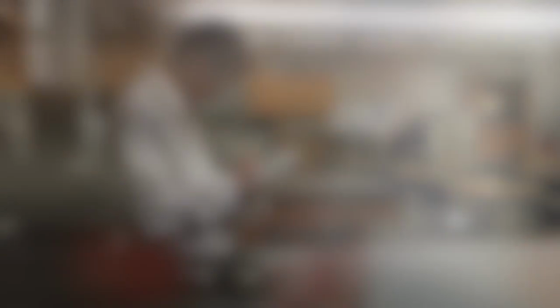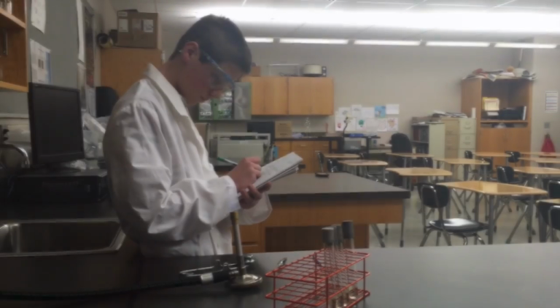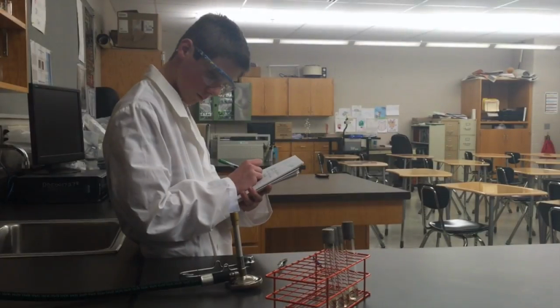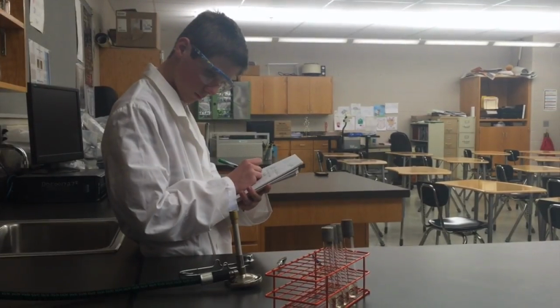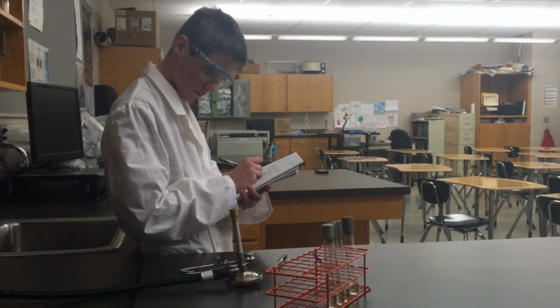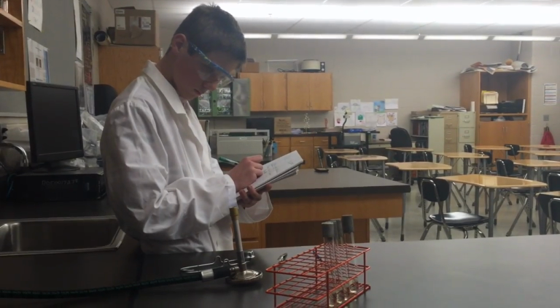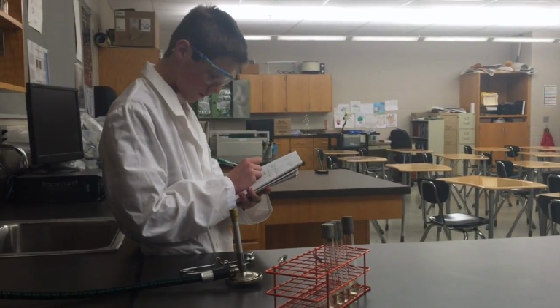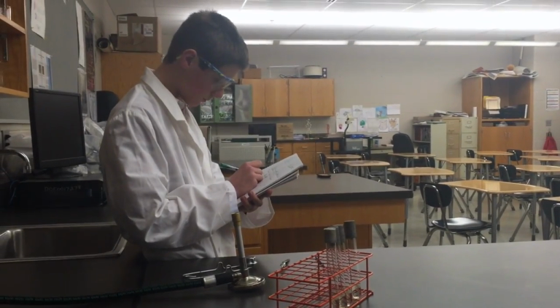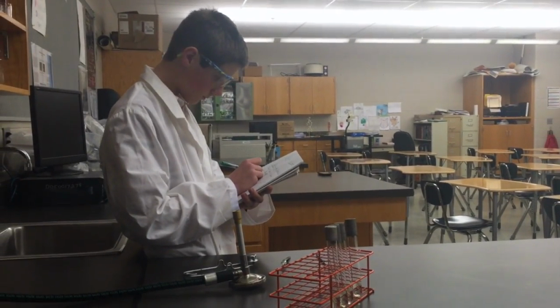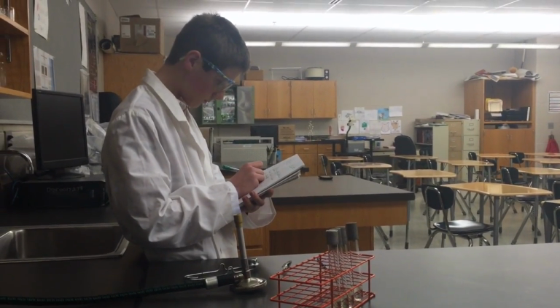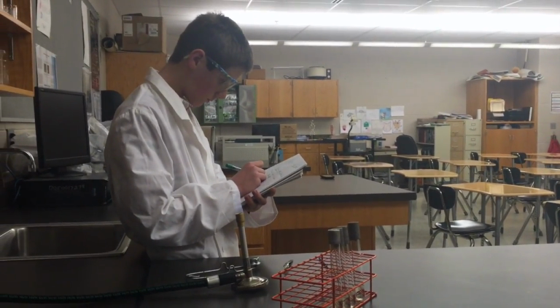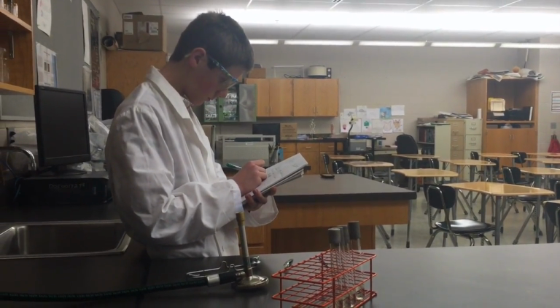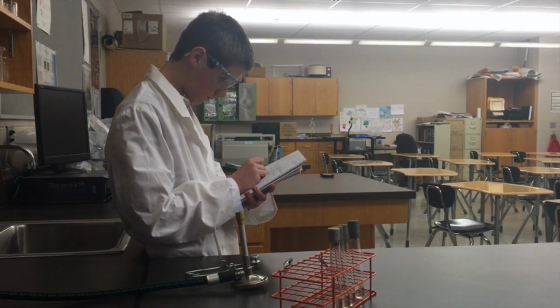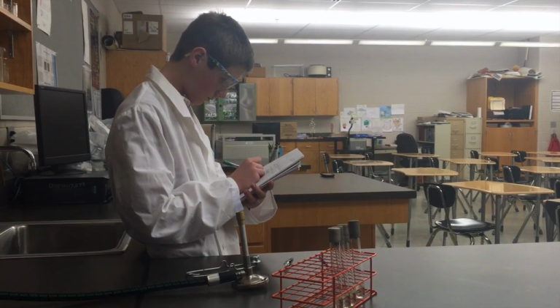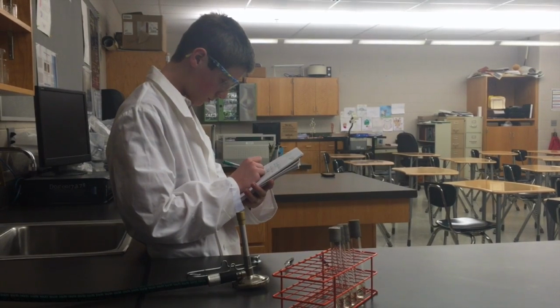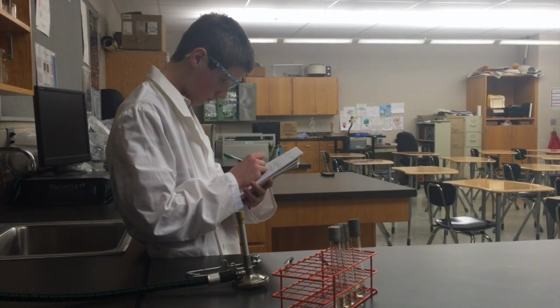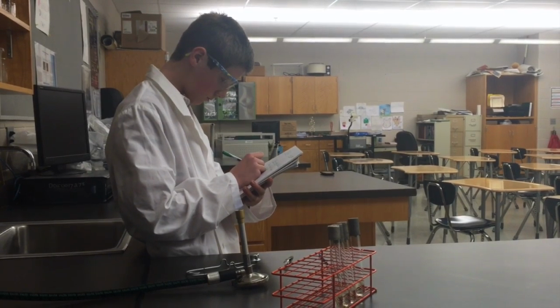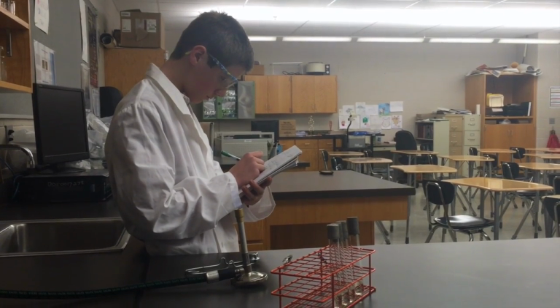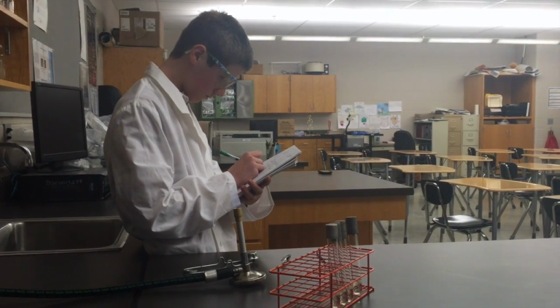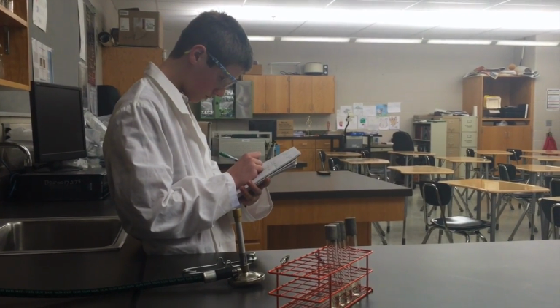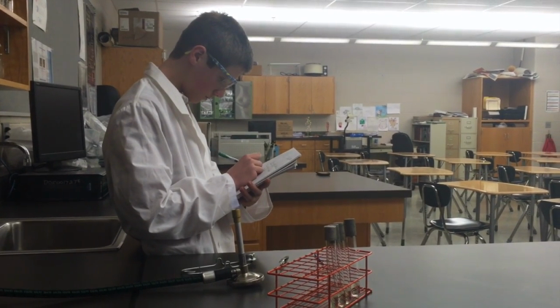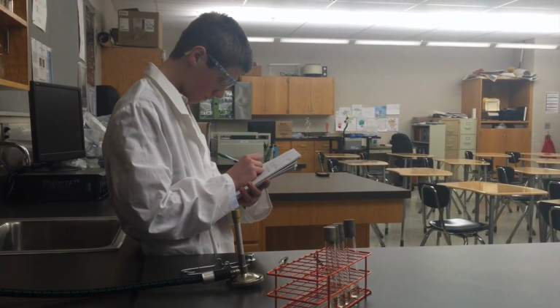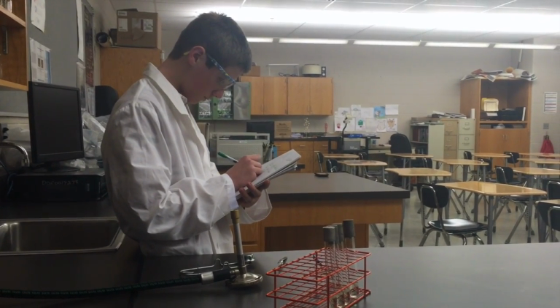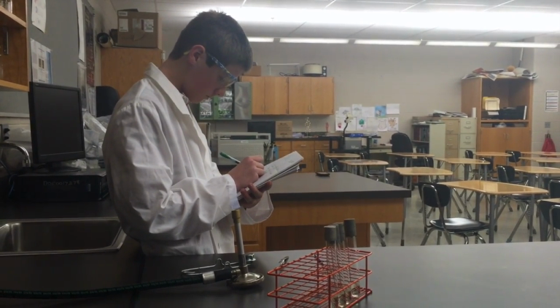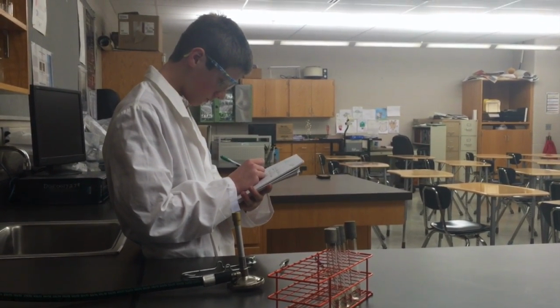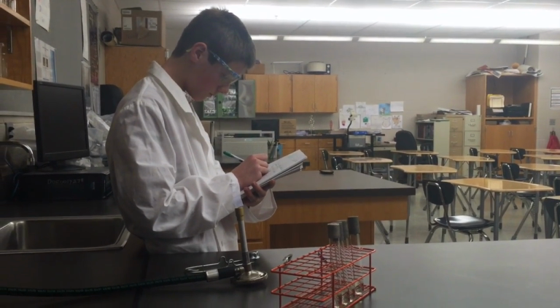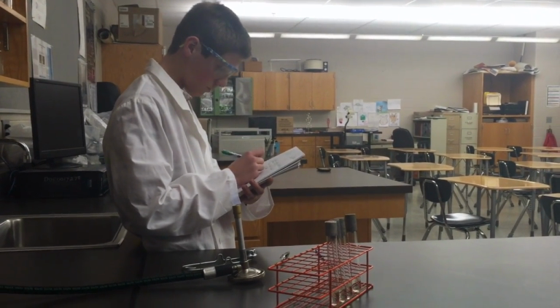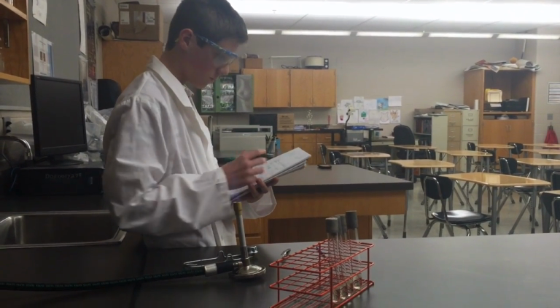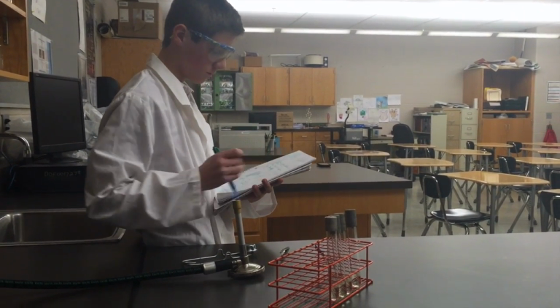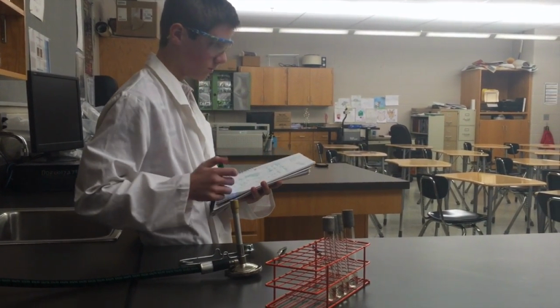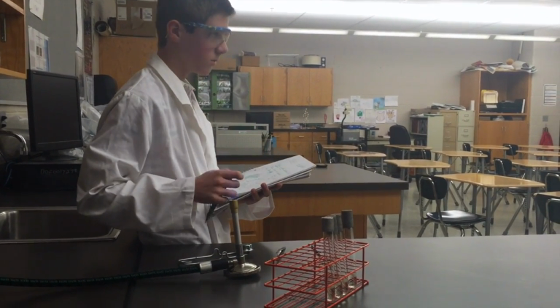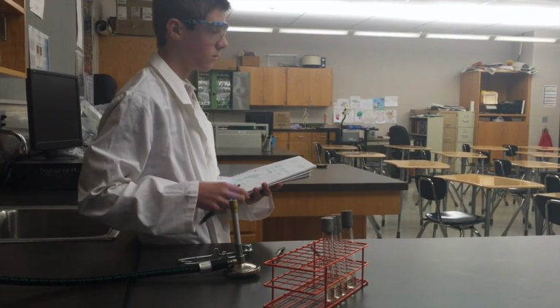Once the Bunsen burner is lit, make sure that you use safe practices as we are dealing with fire. First and foremost, never leave a Bunsen burner unattended.